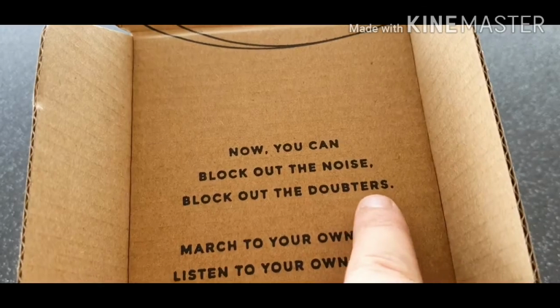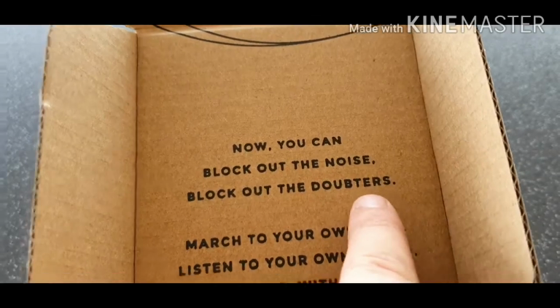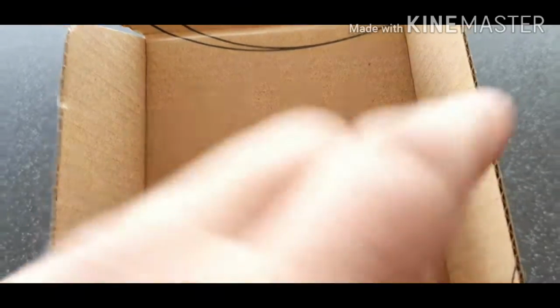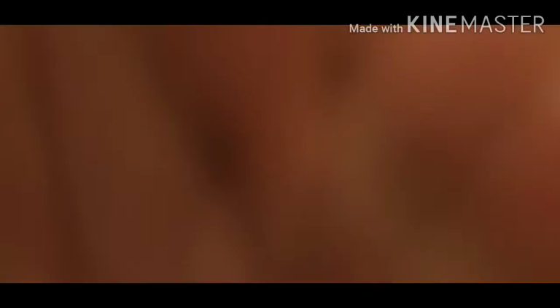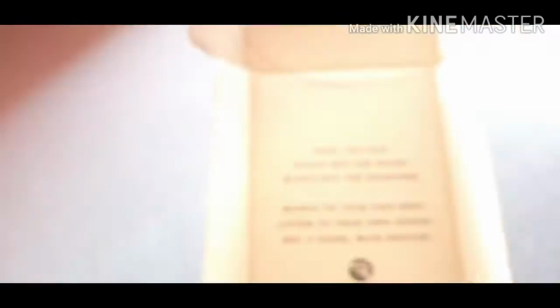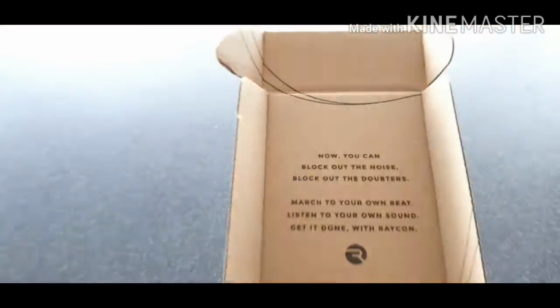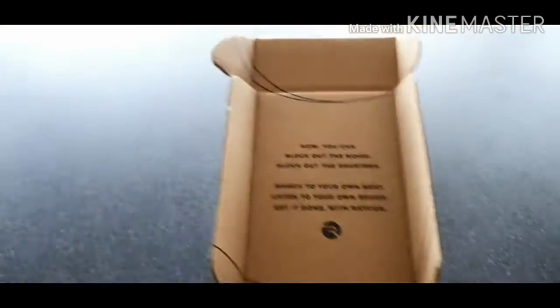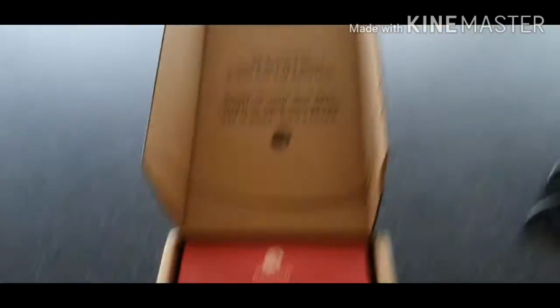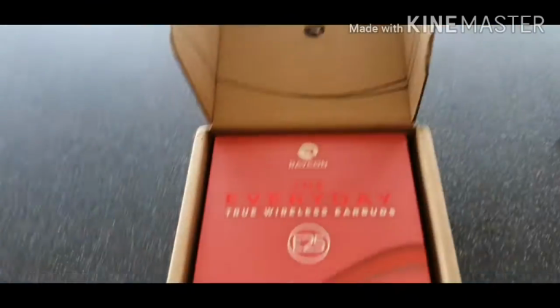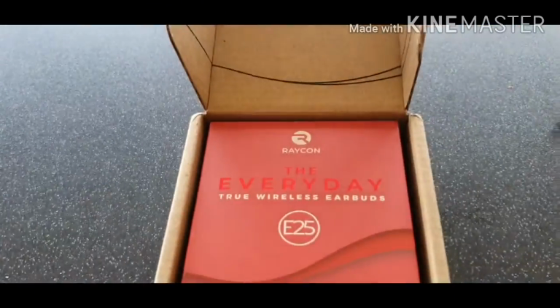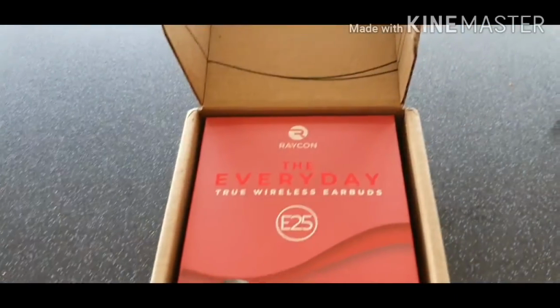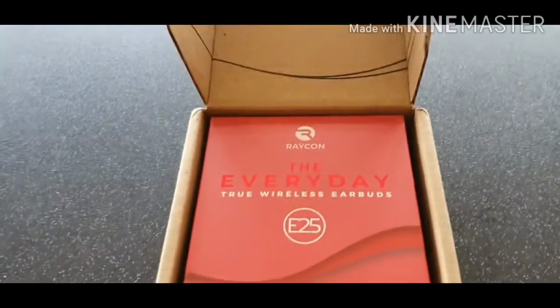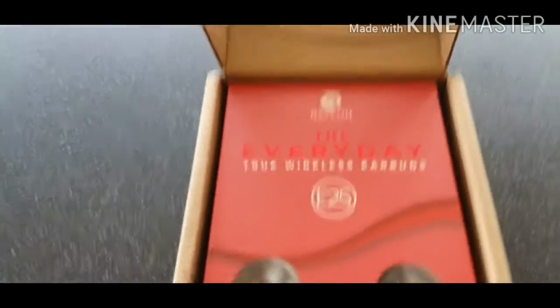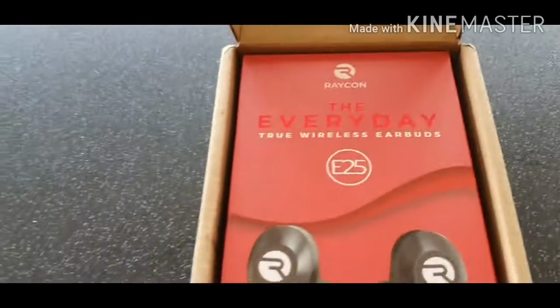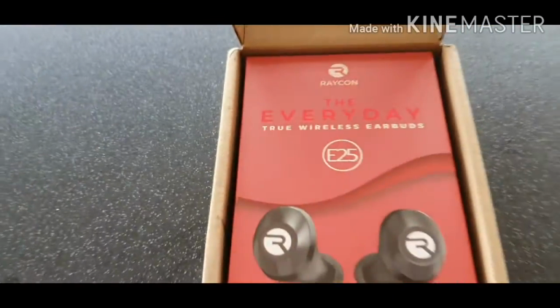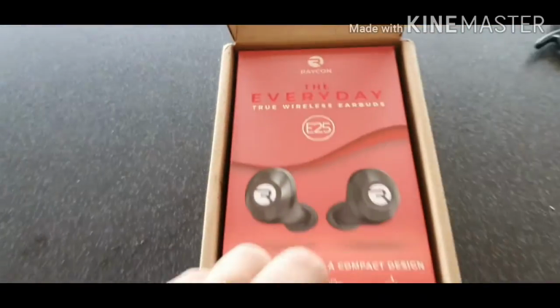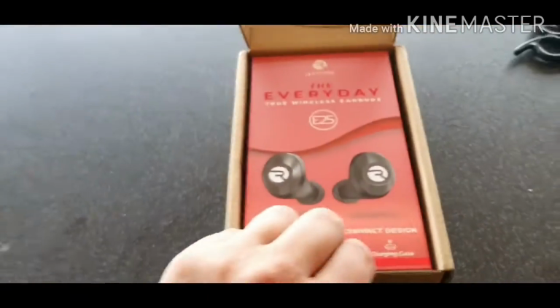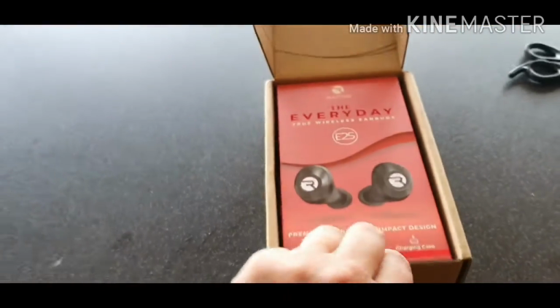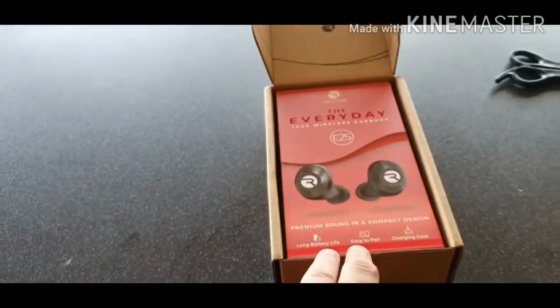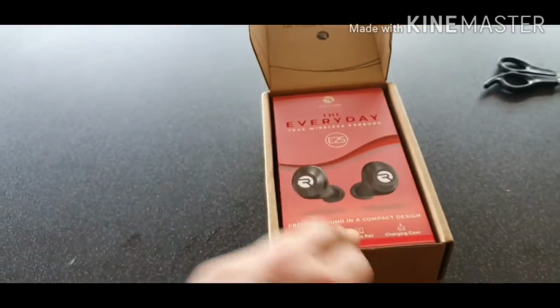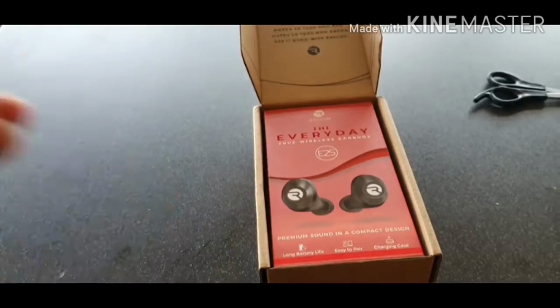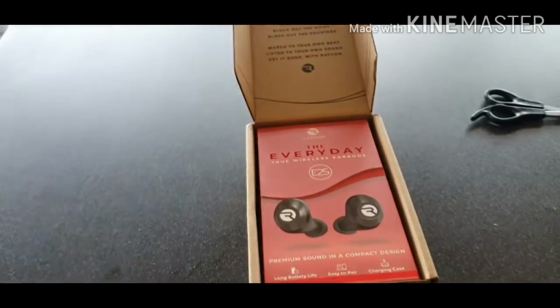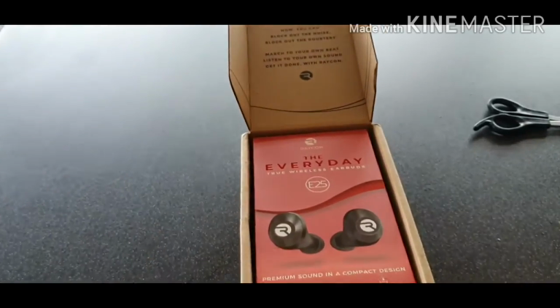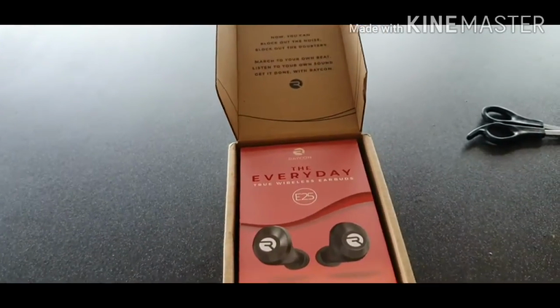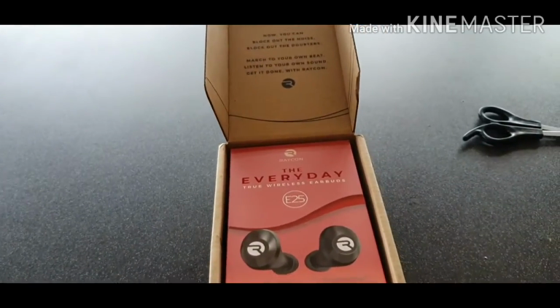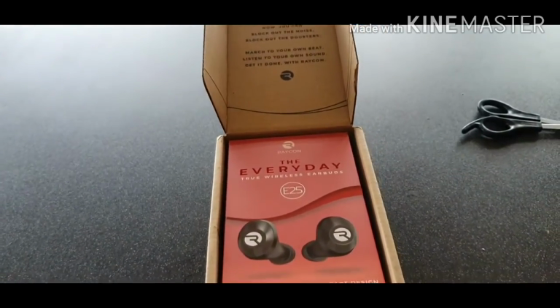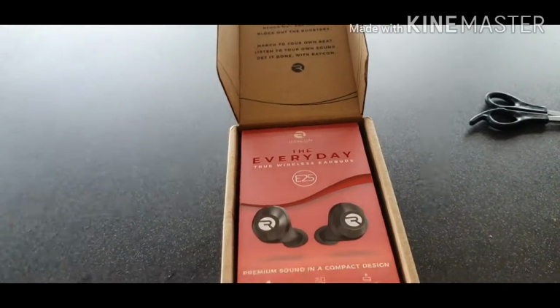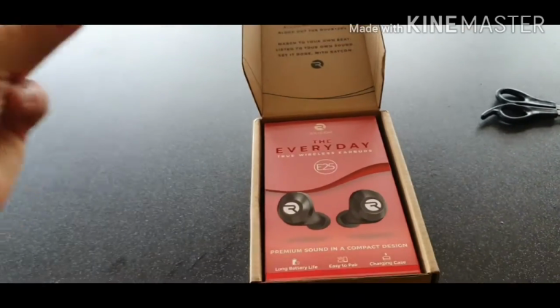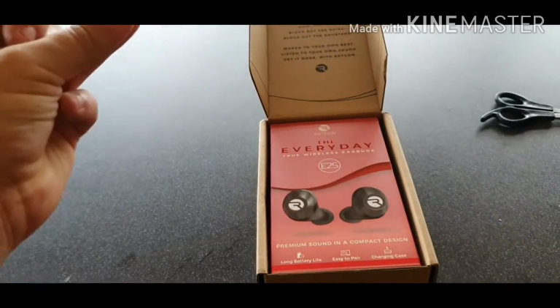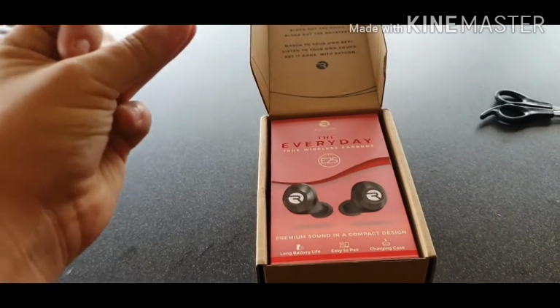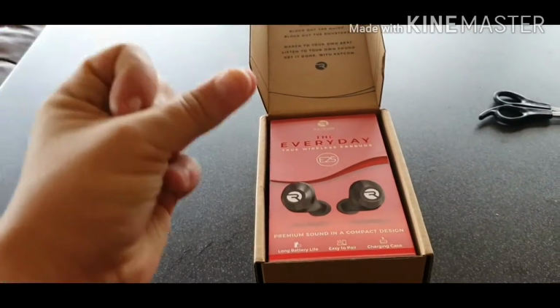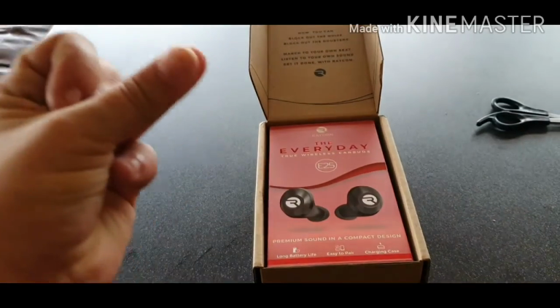Doubters. I'm an idiot. So, let us unbox the Everyday E25s.